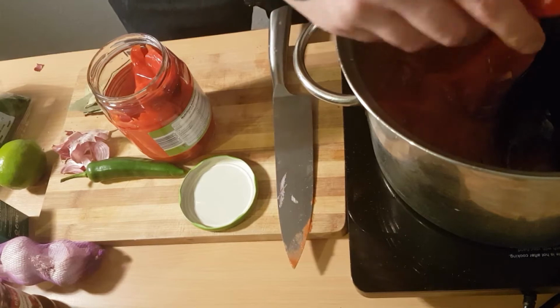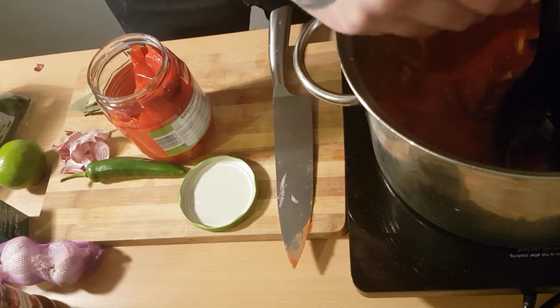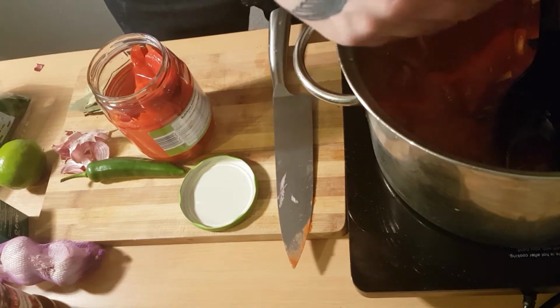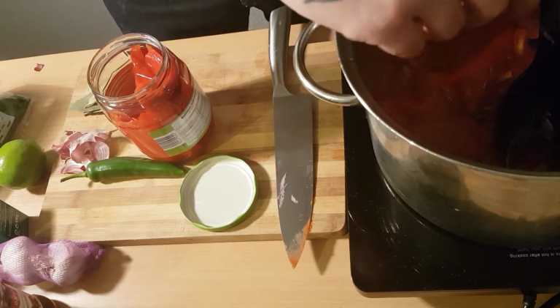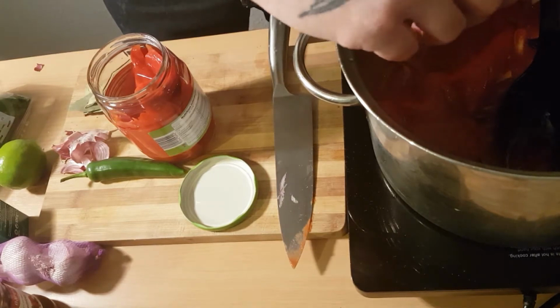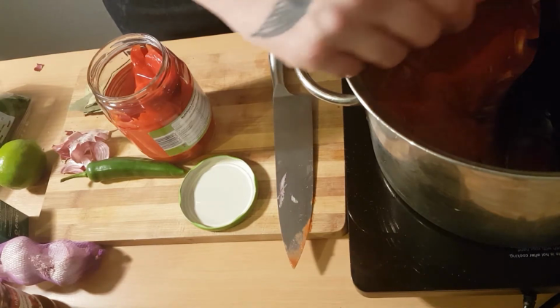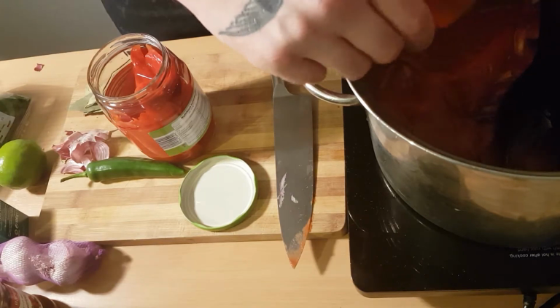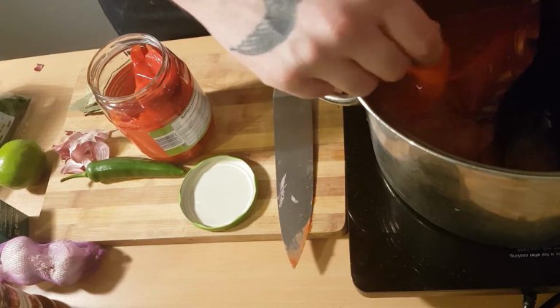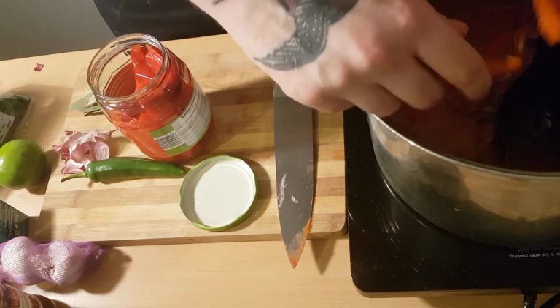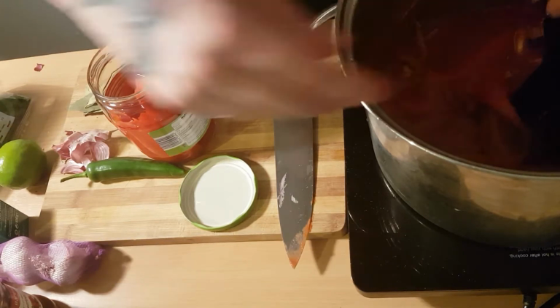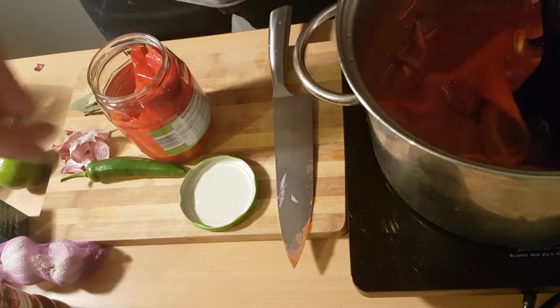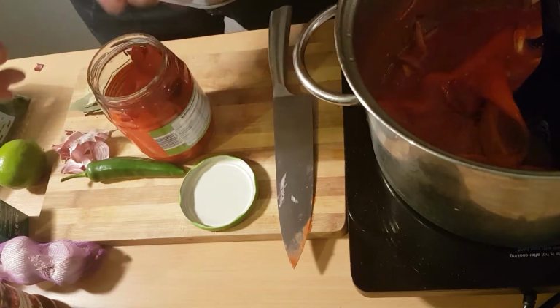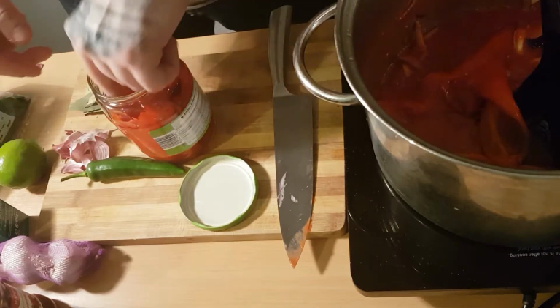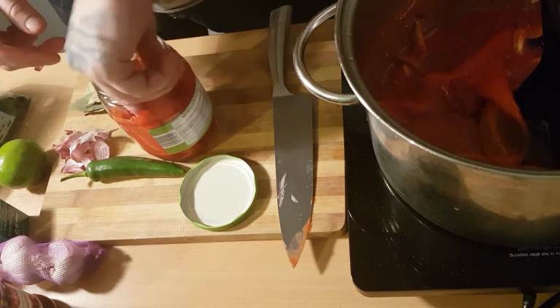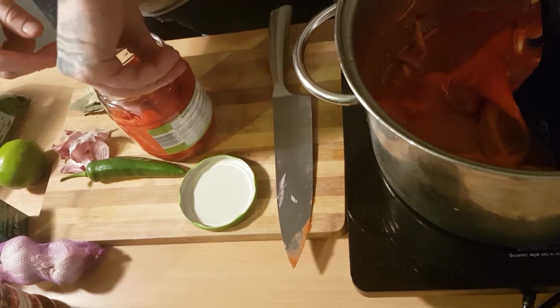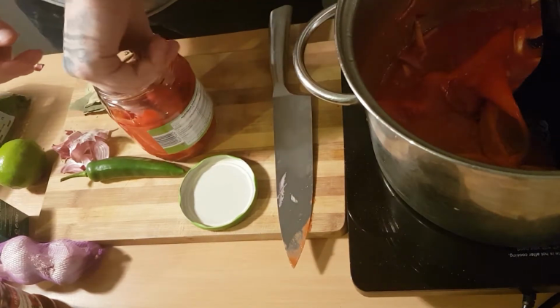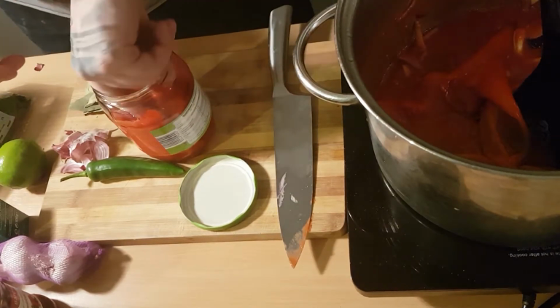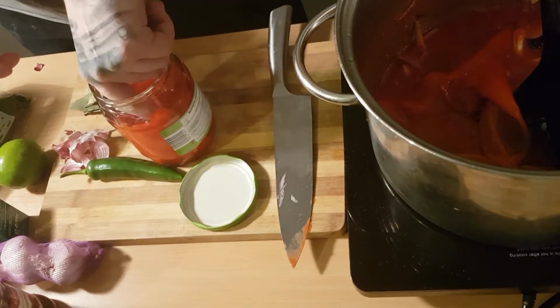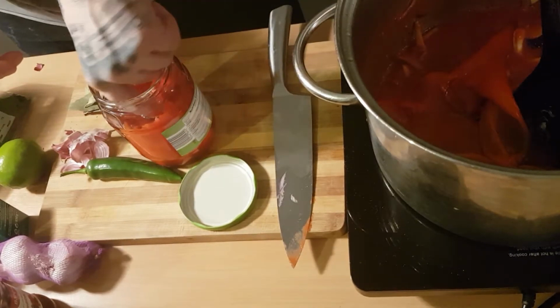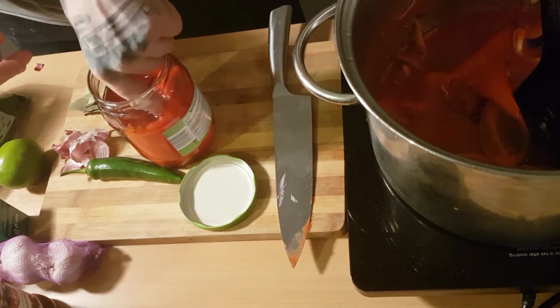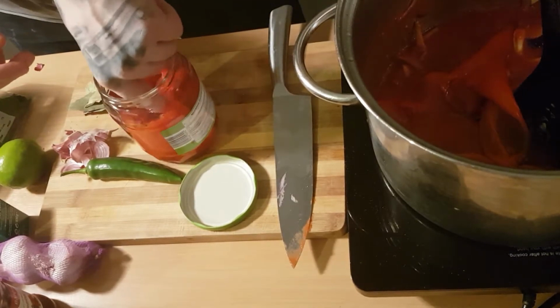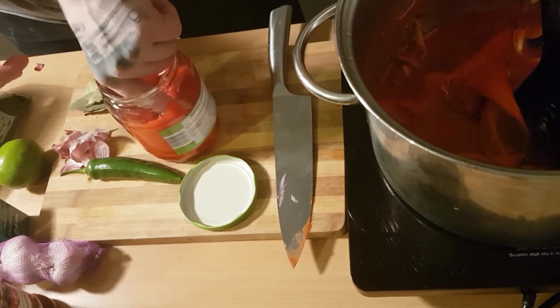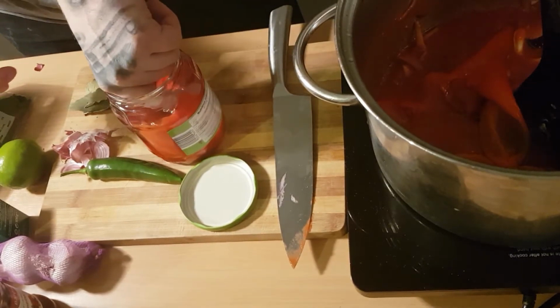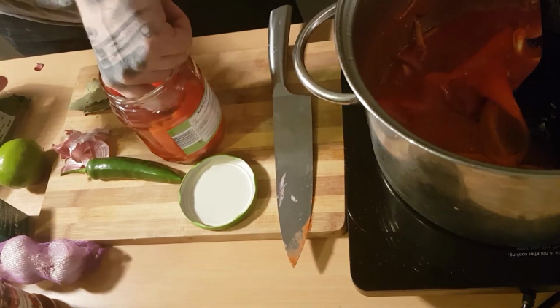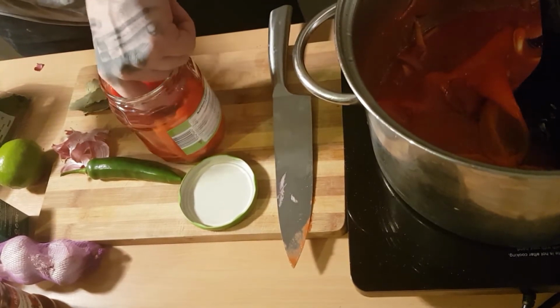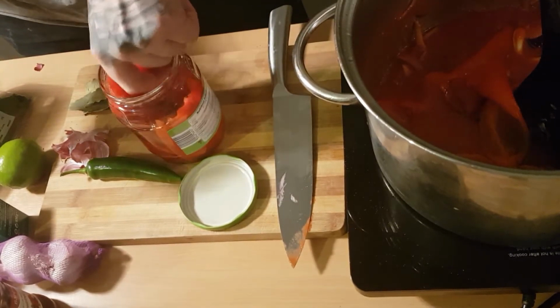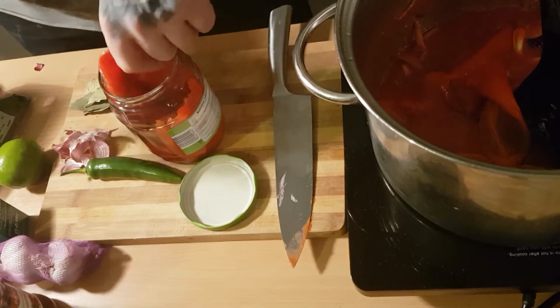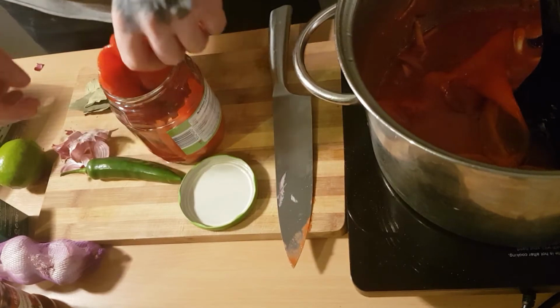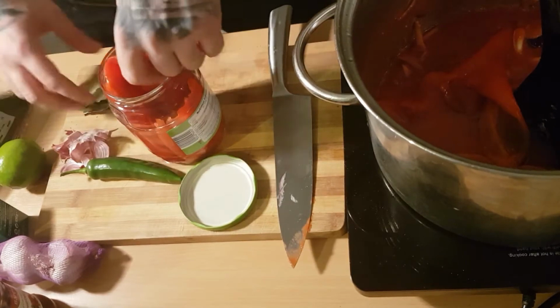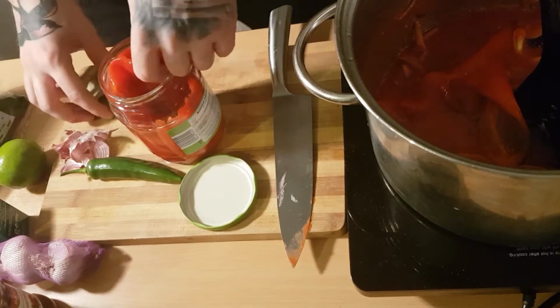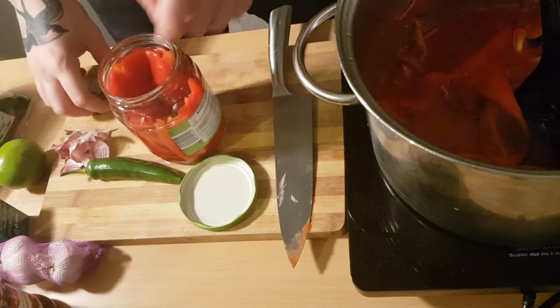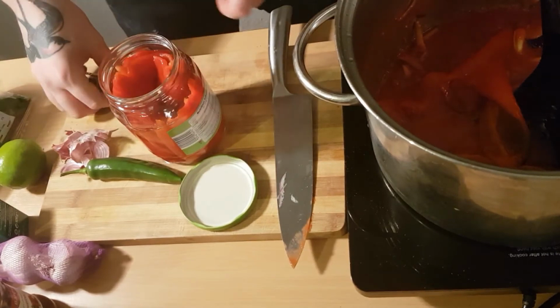Get a jar of red peppers and just tear them up — just small. You can chop them if you want but I just tore them up. It's a full jar, no messing about.